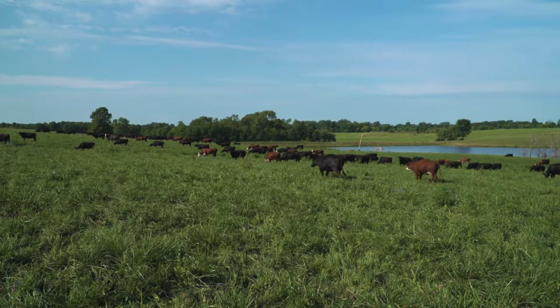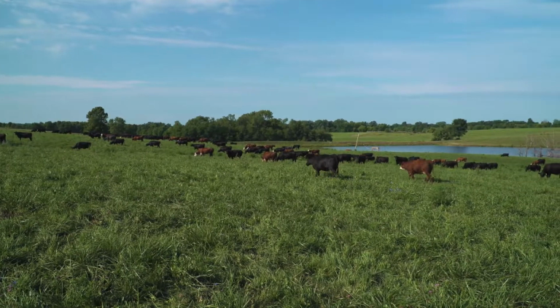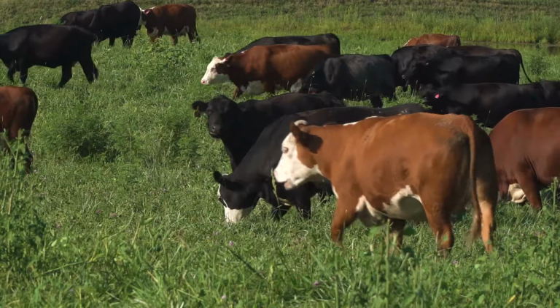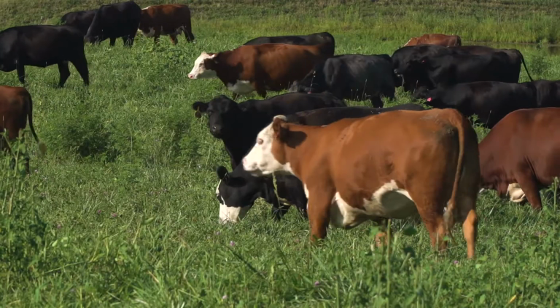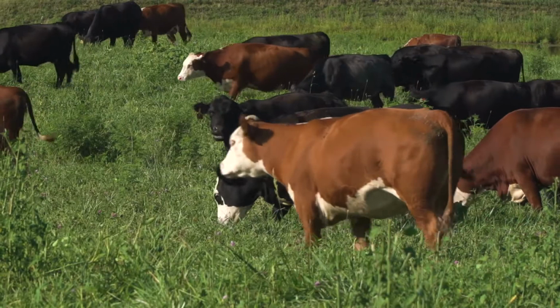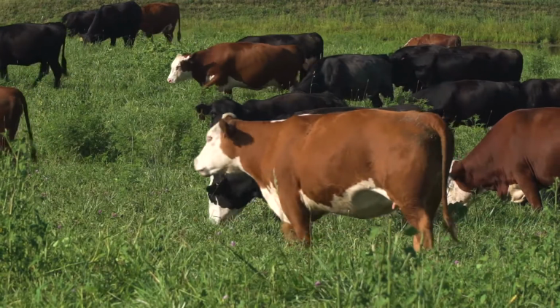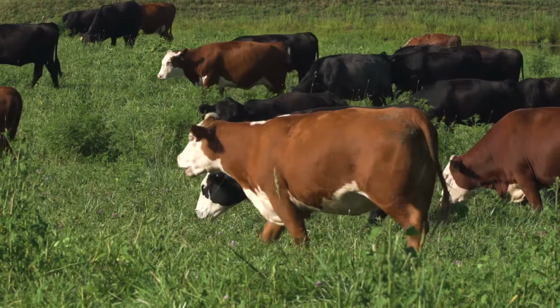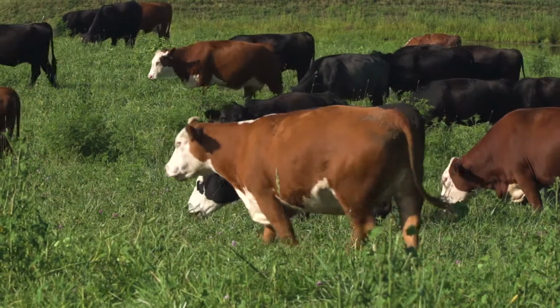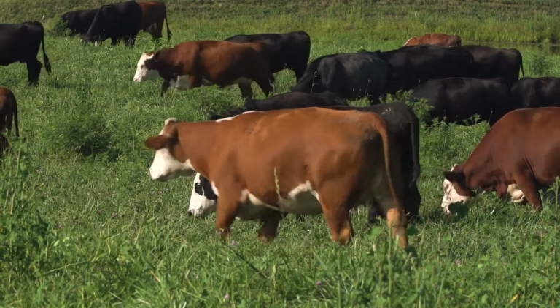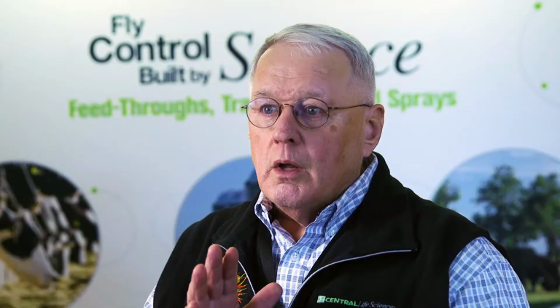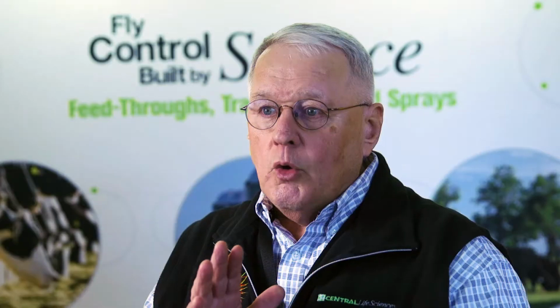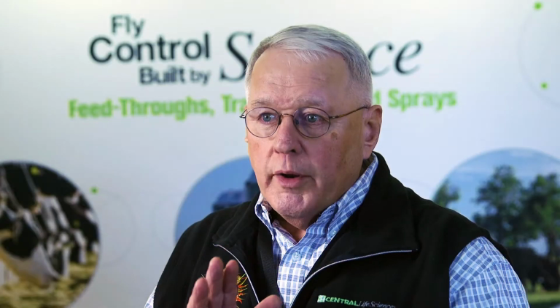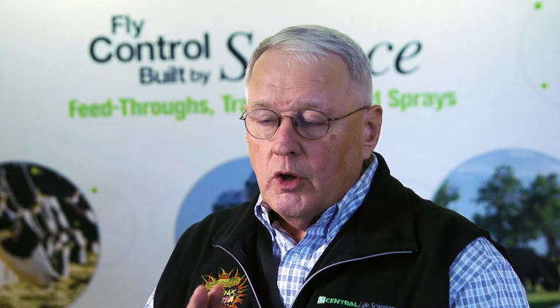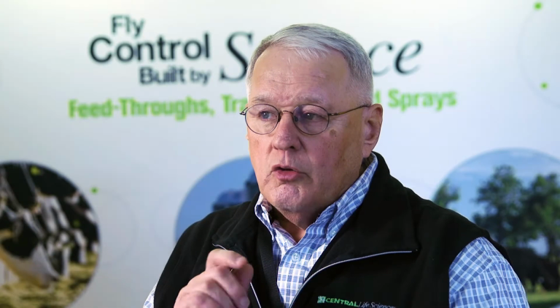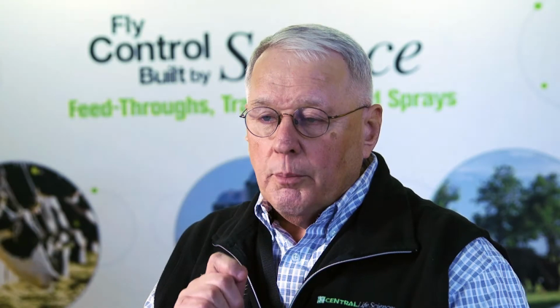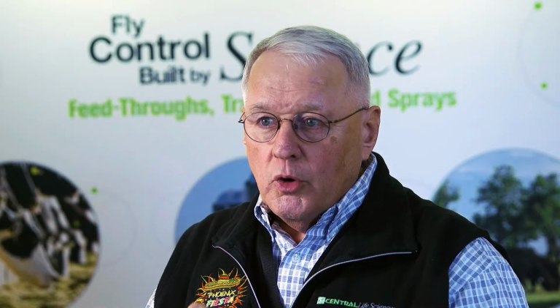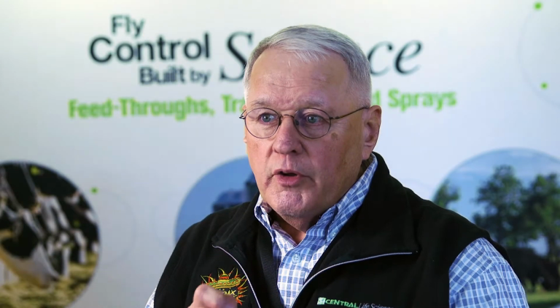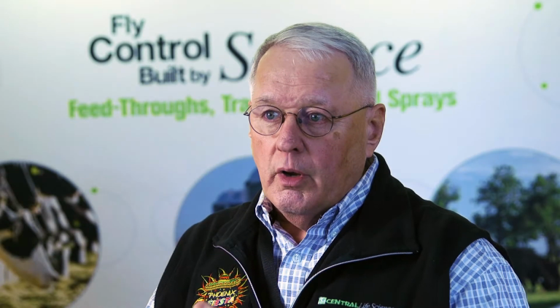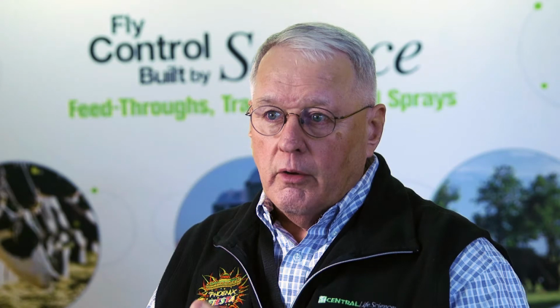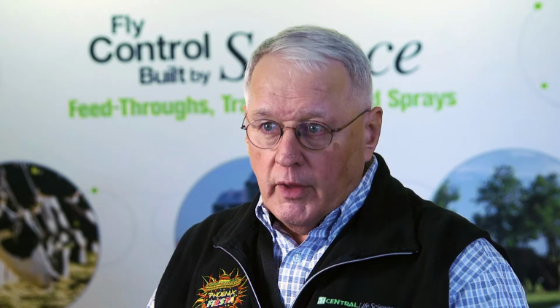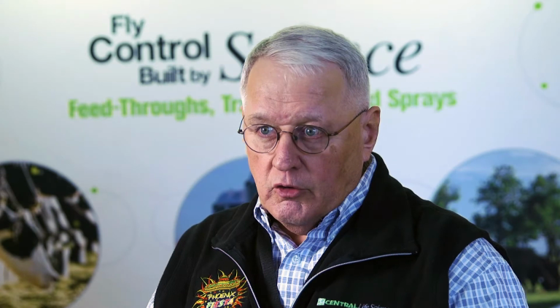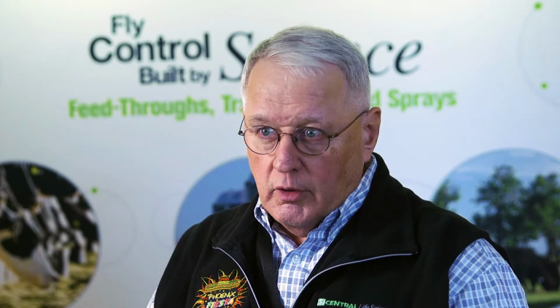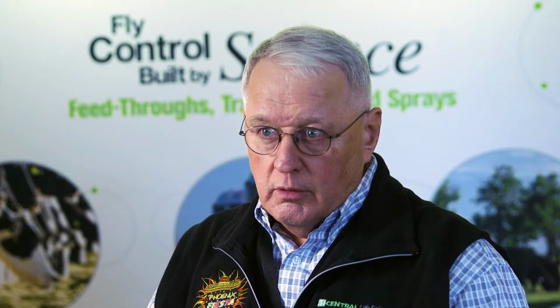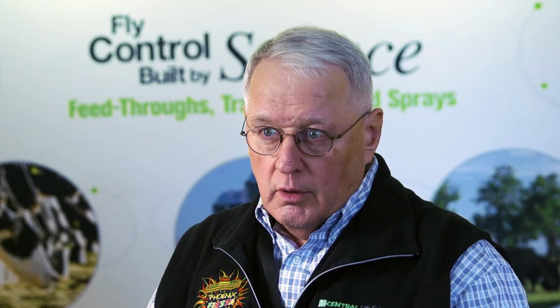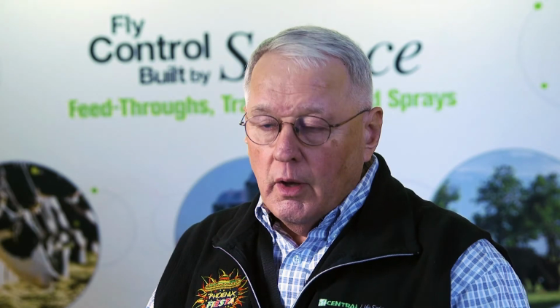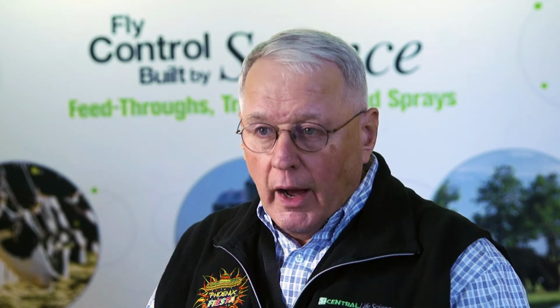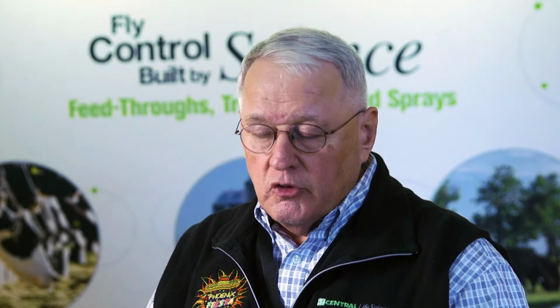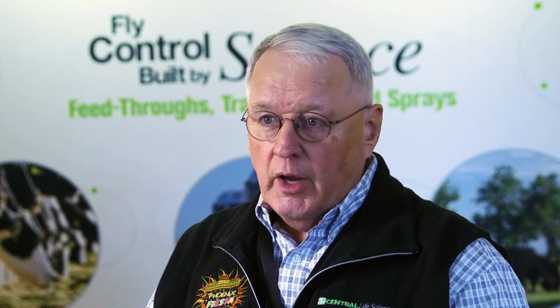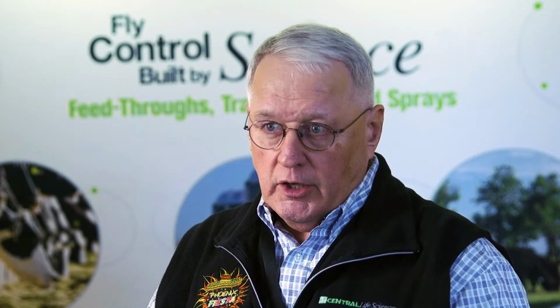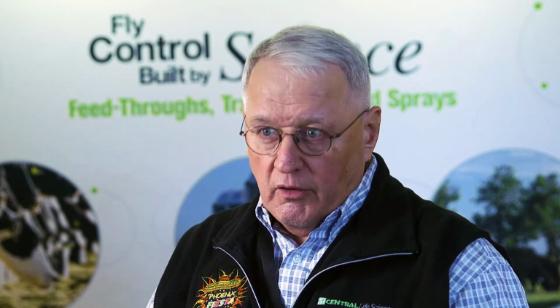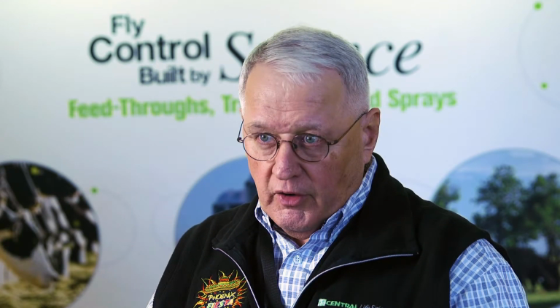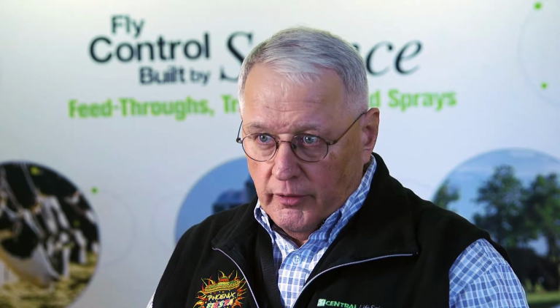For the control of horn flies, you want to use the proven leader in the industry: Alcocid IGR feed-through.